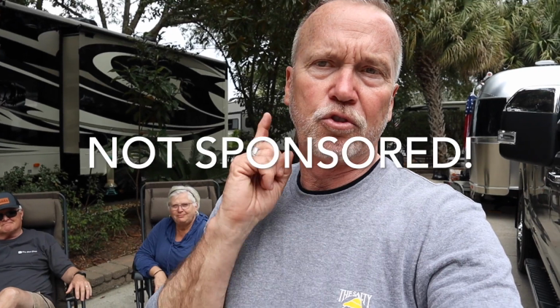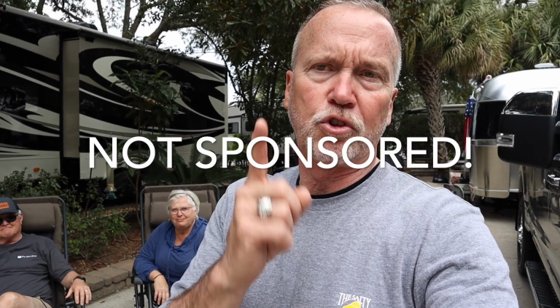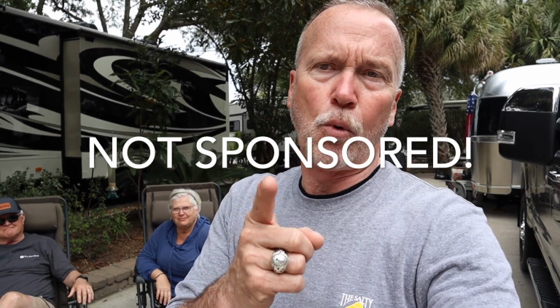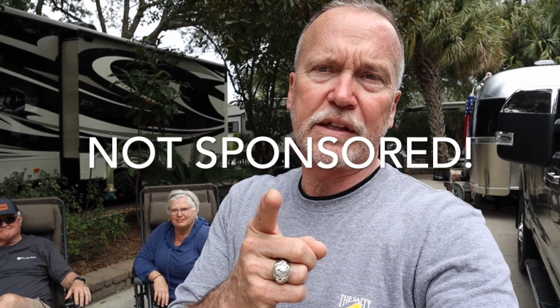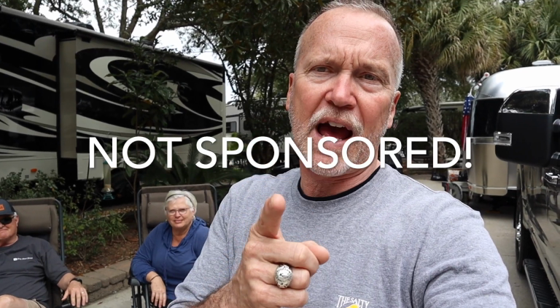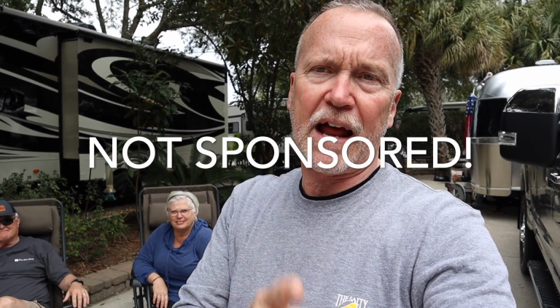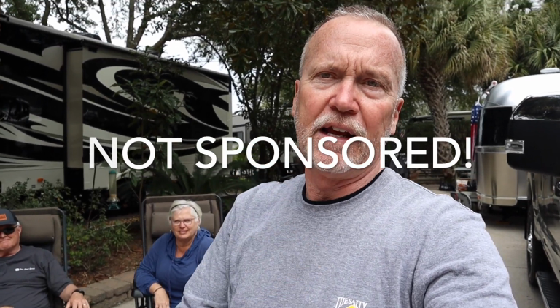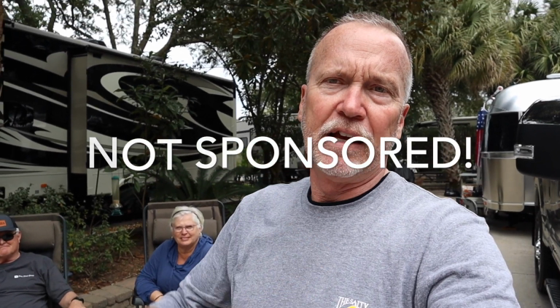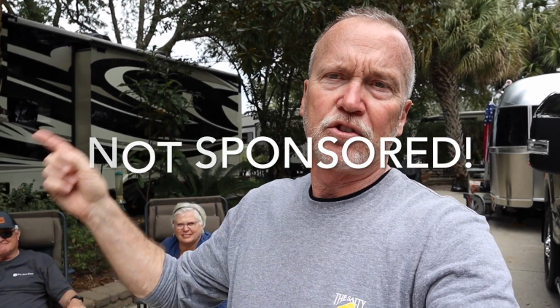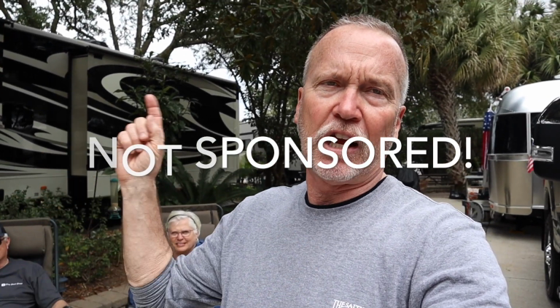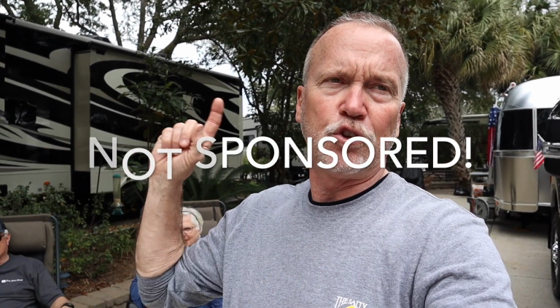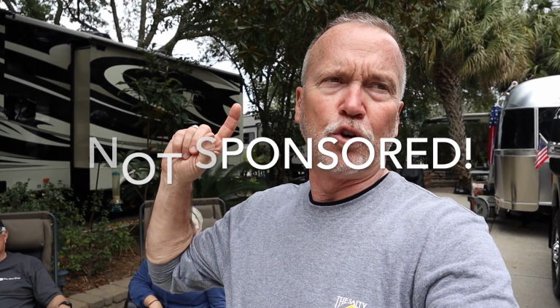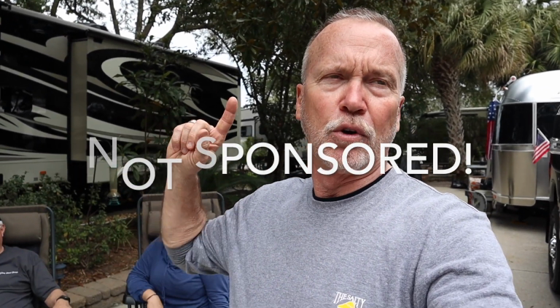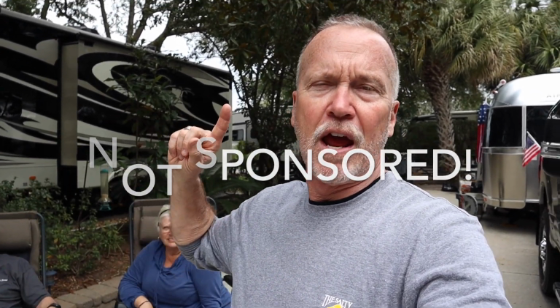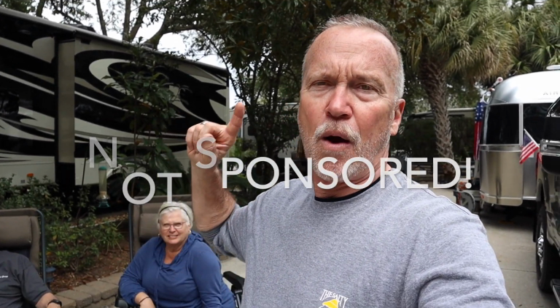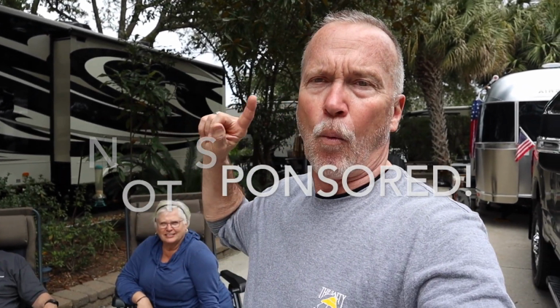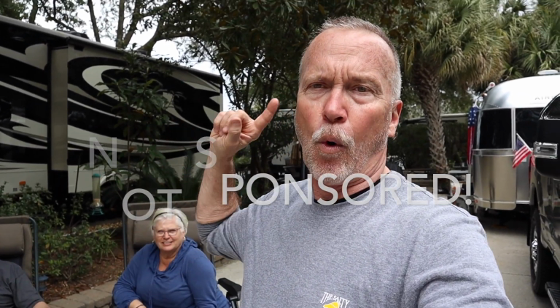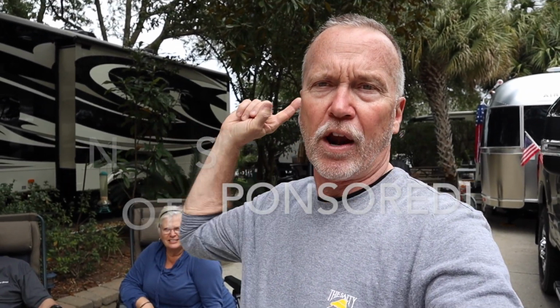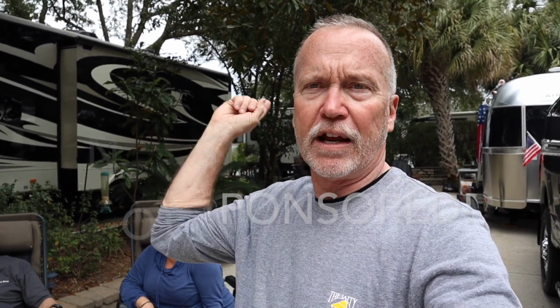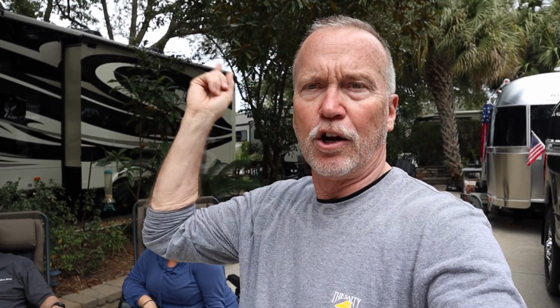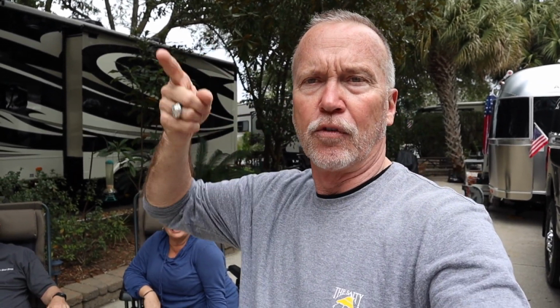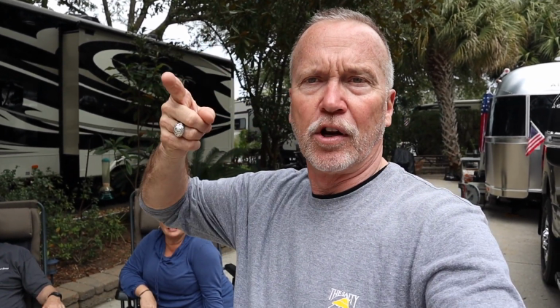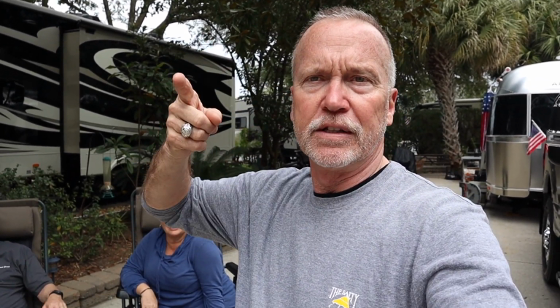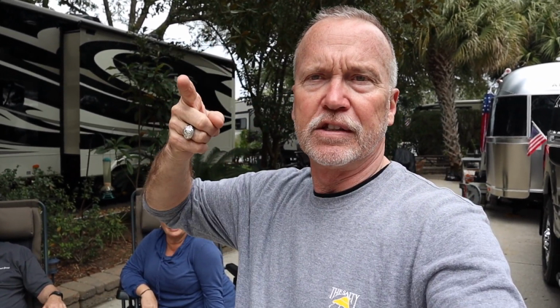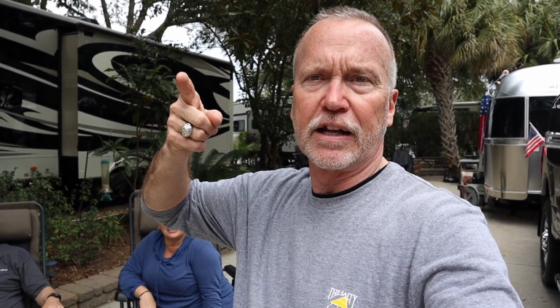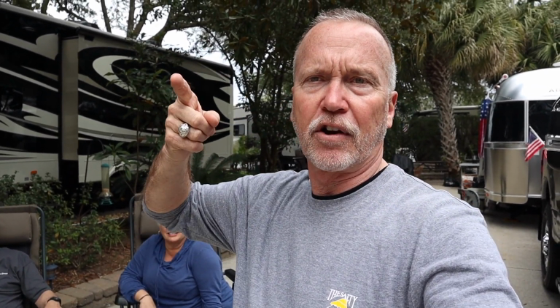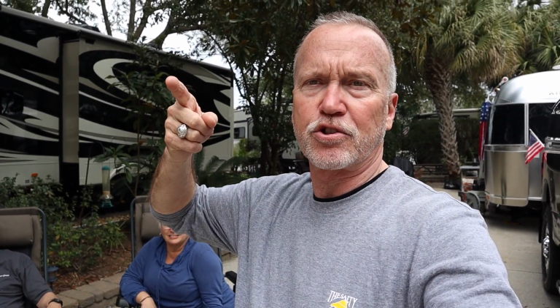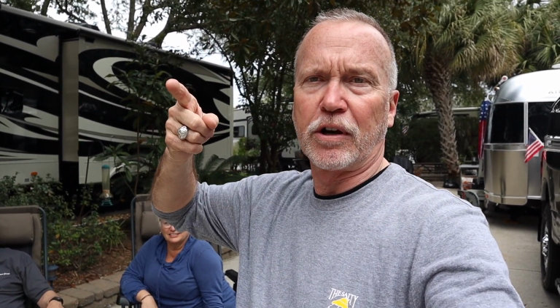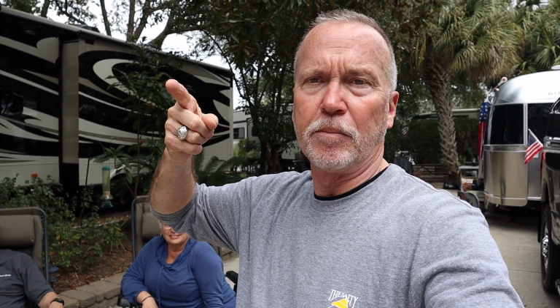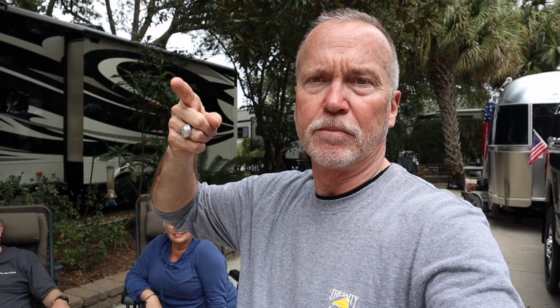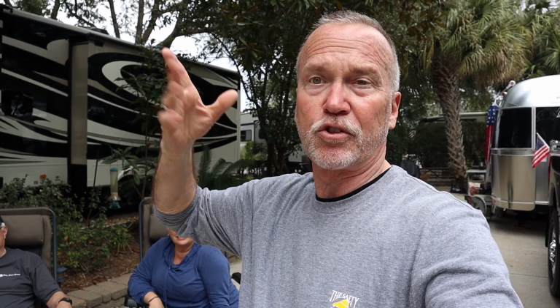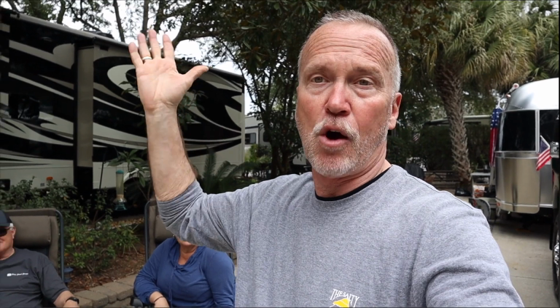So with that, we're heading over to their Airstream. Let's go!